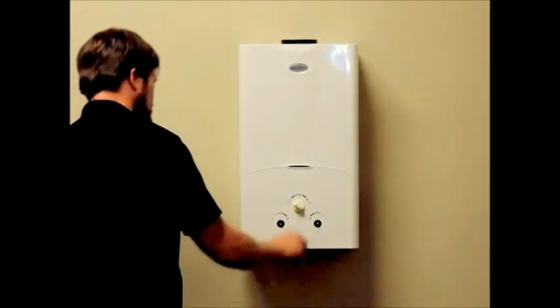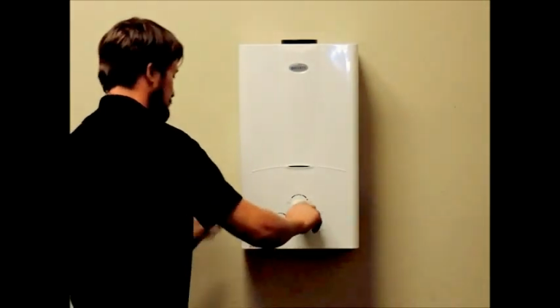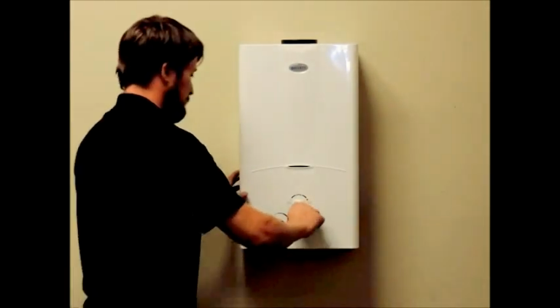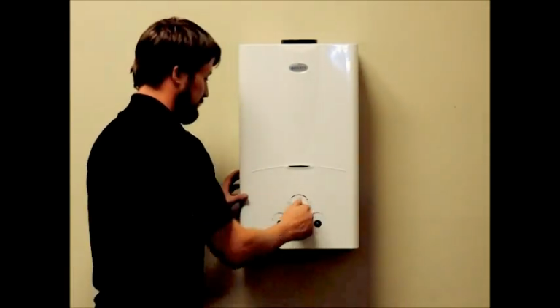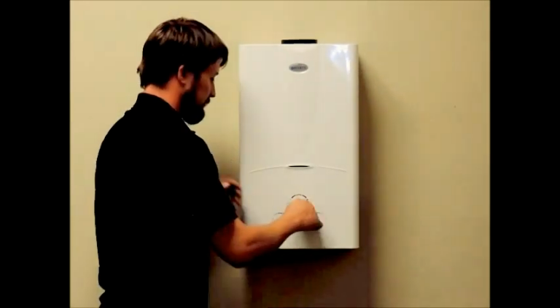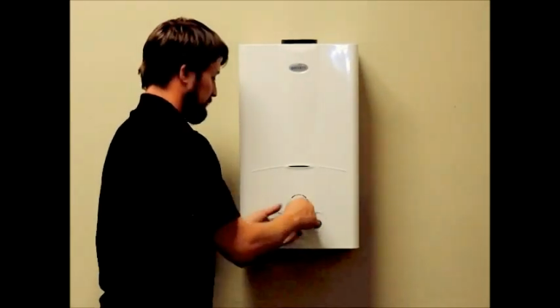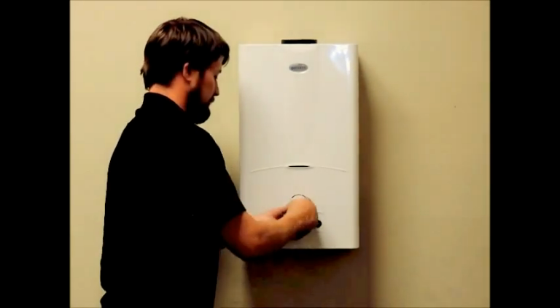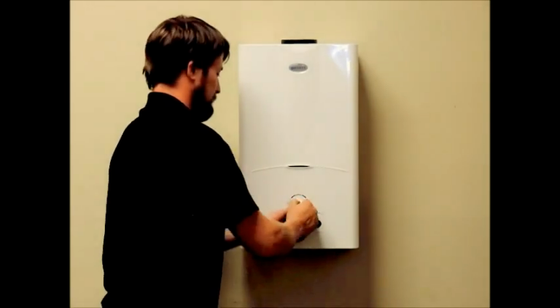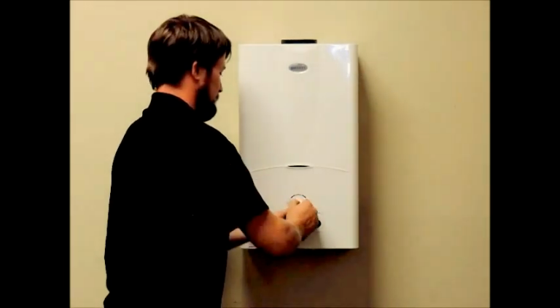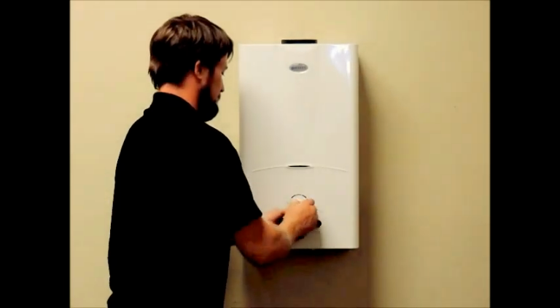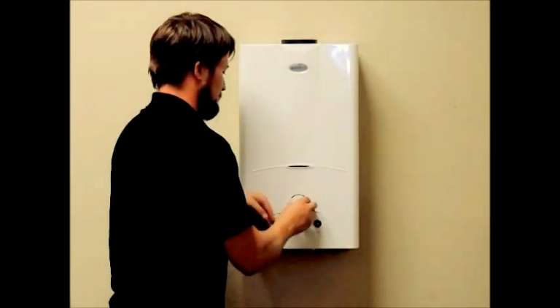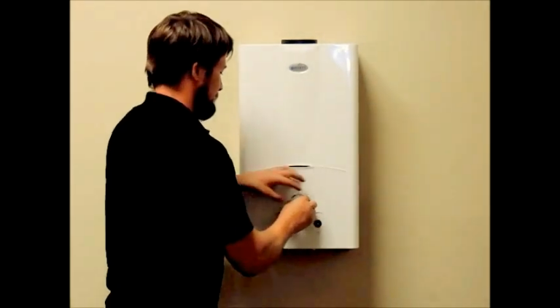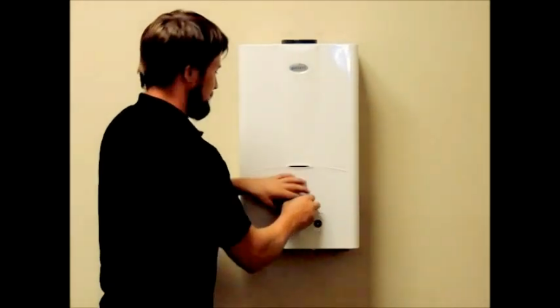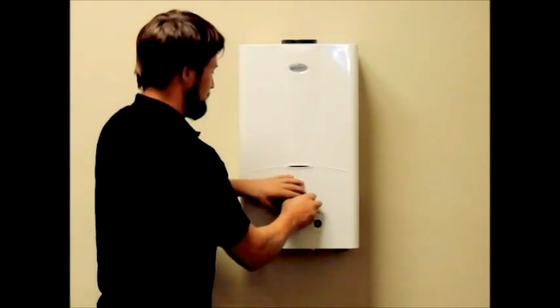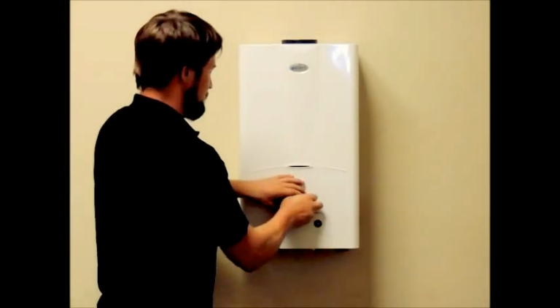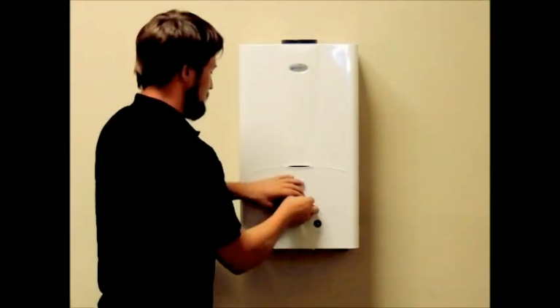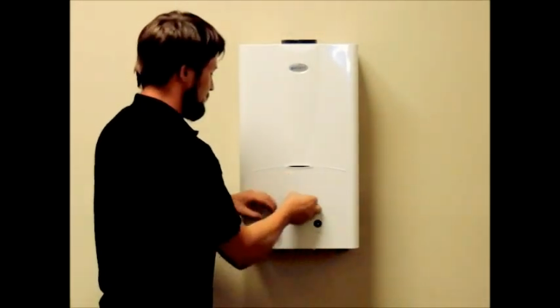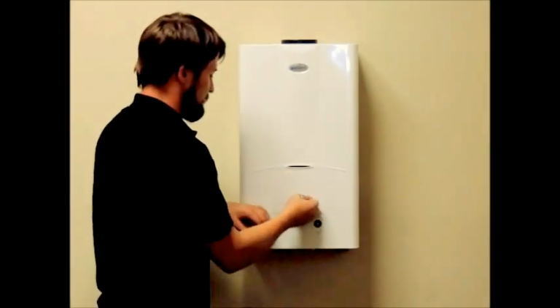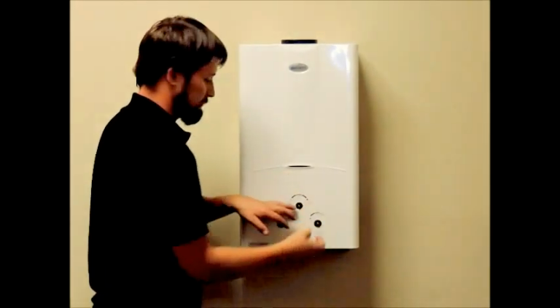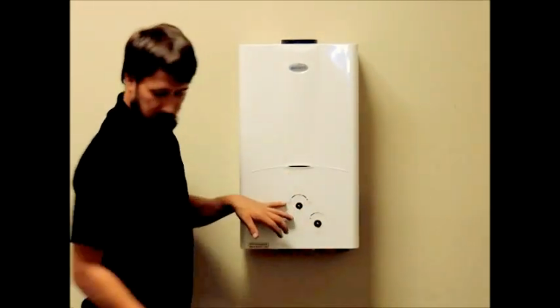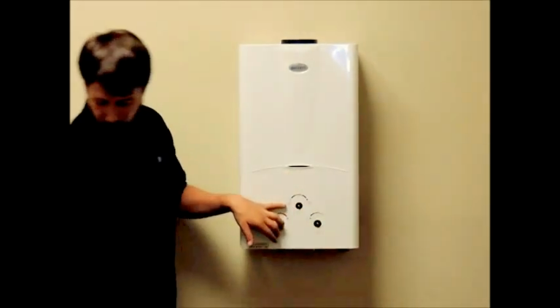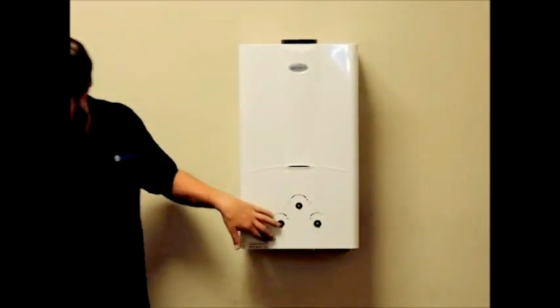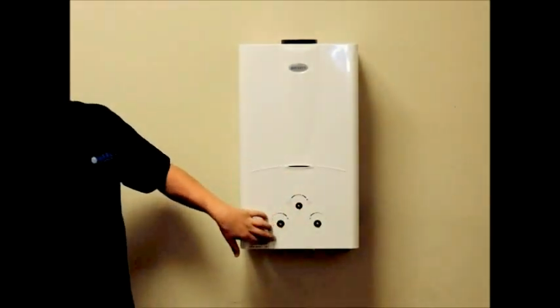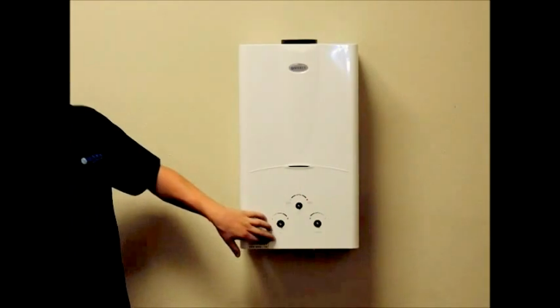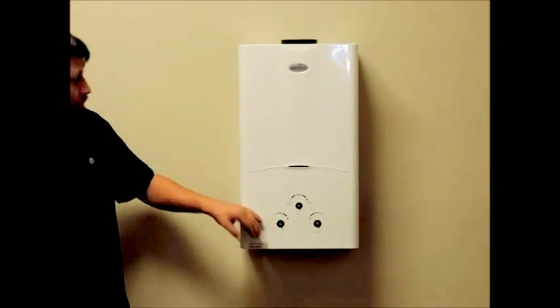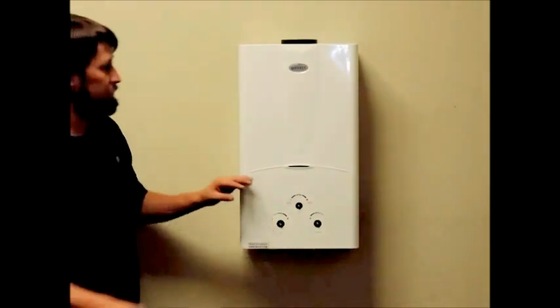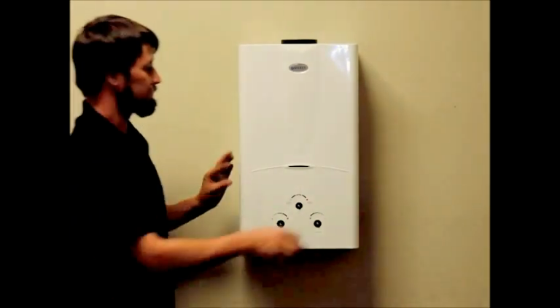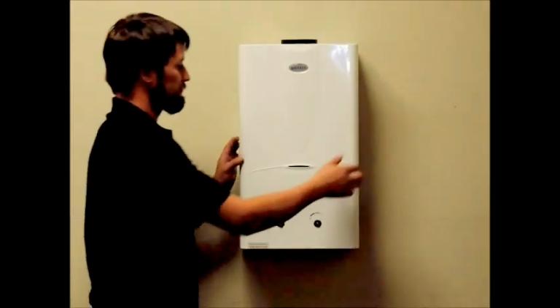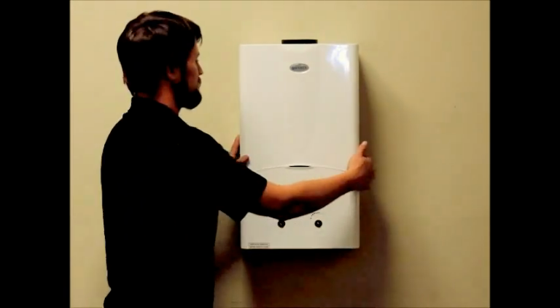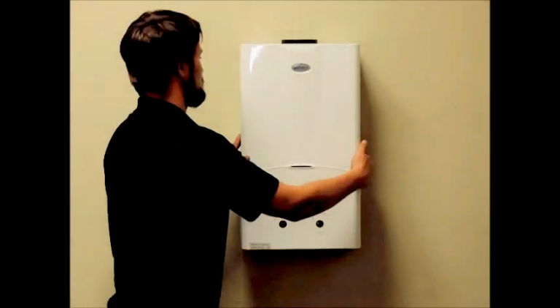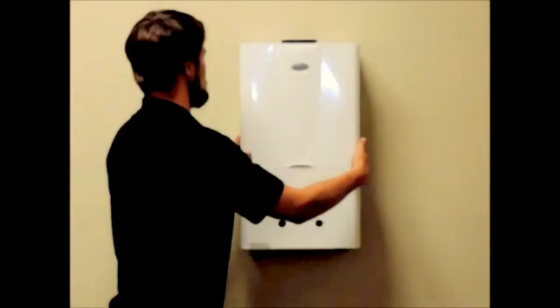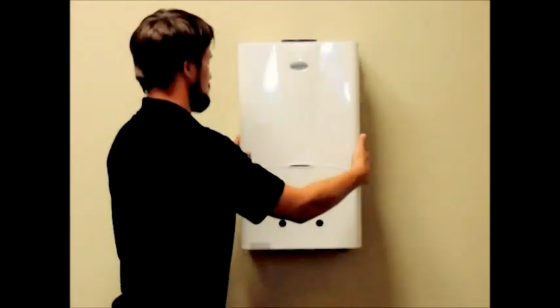If your heater has a digital display, then you will need to disconnect the clips connecting the display to free your unit.